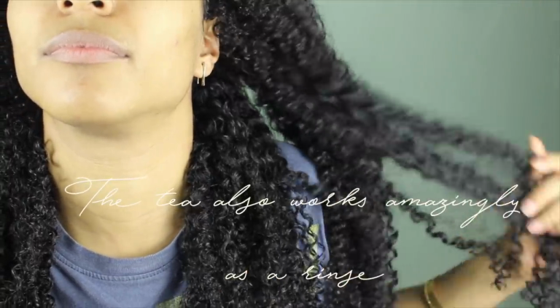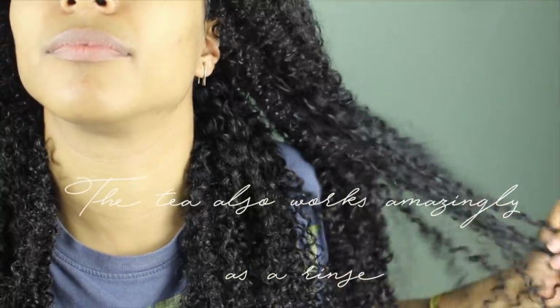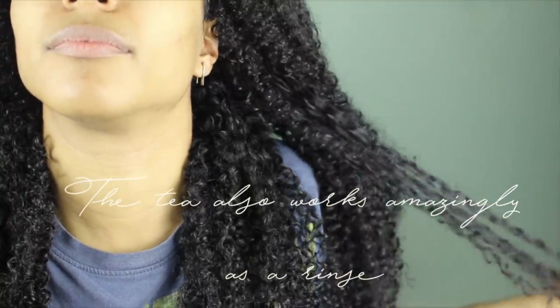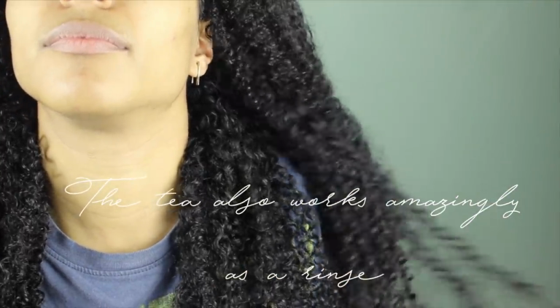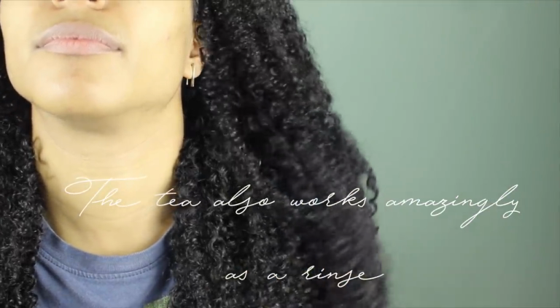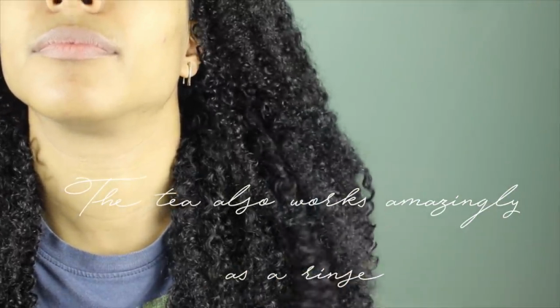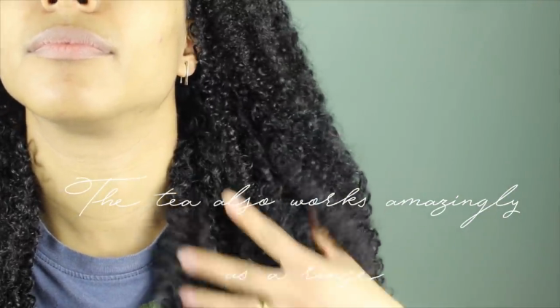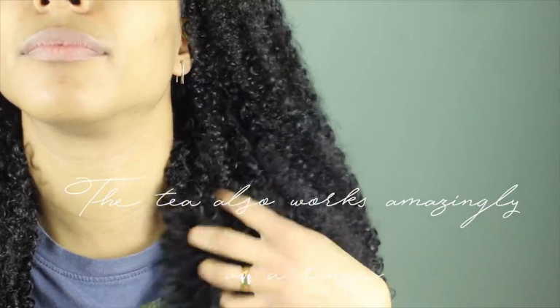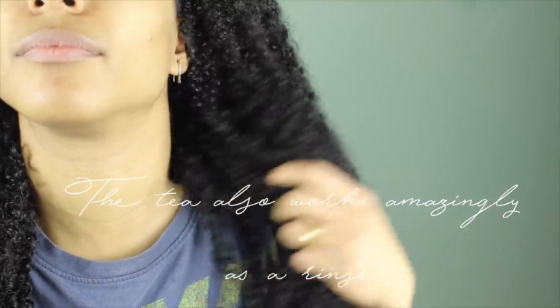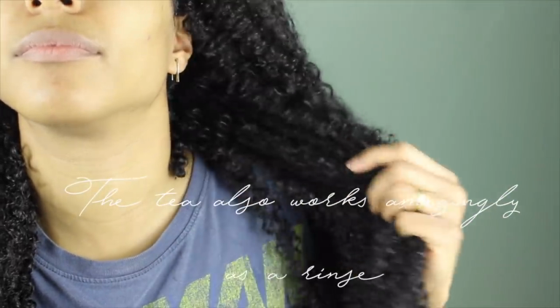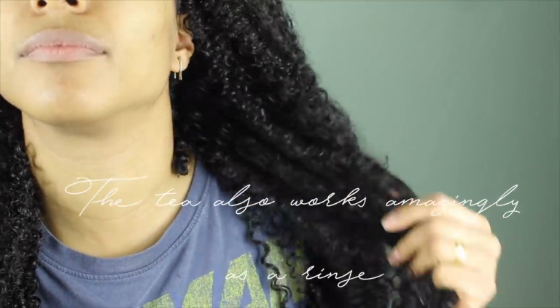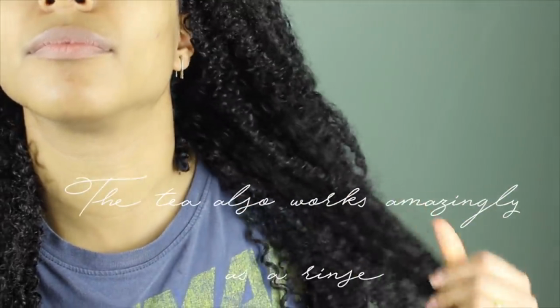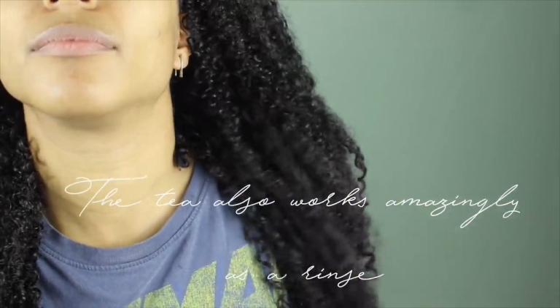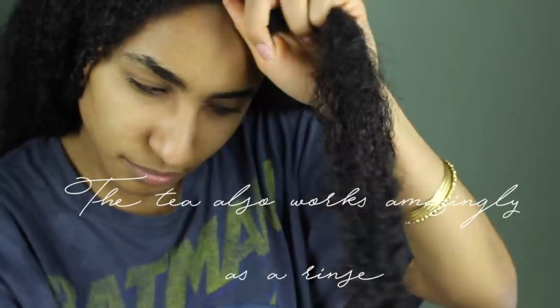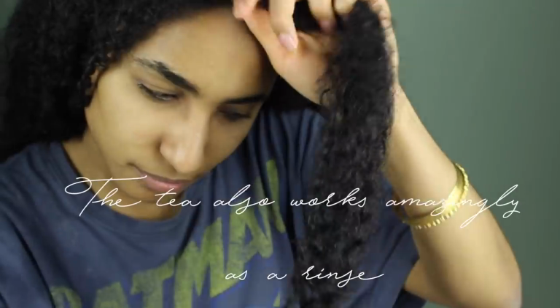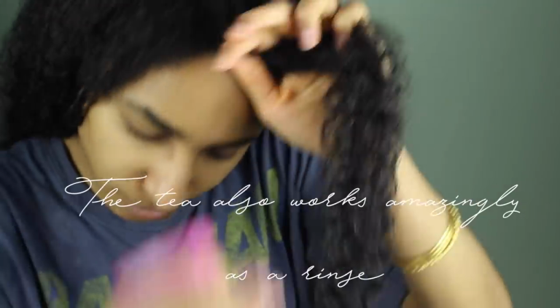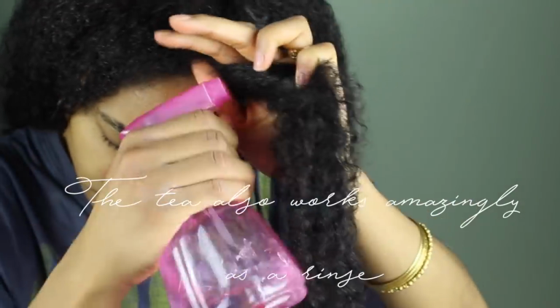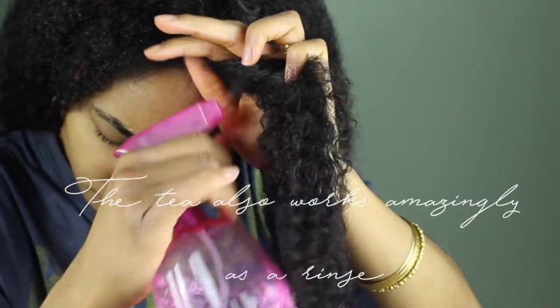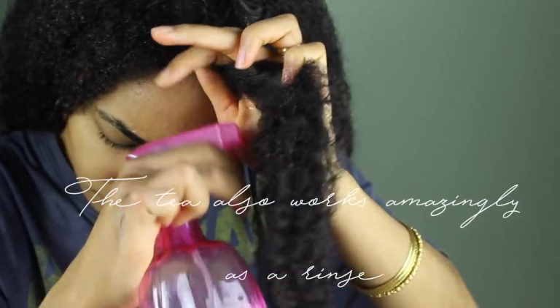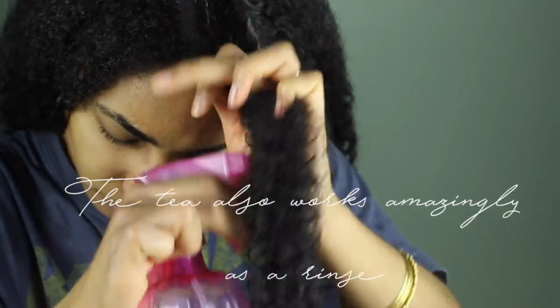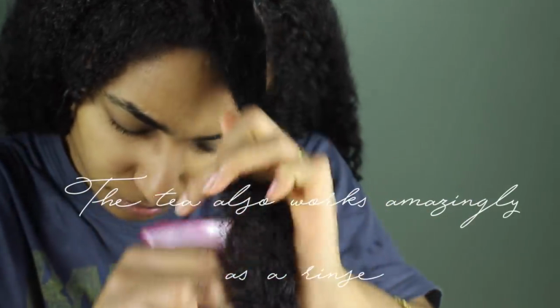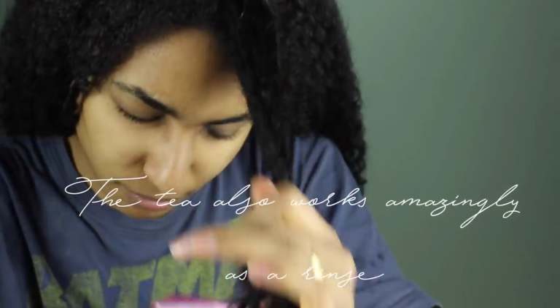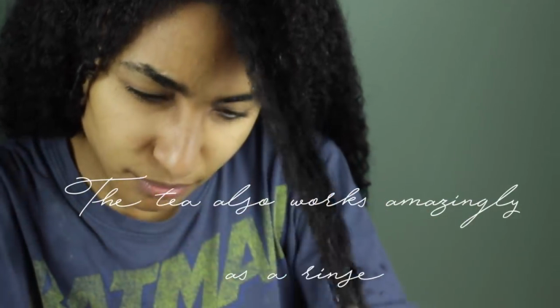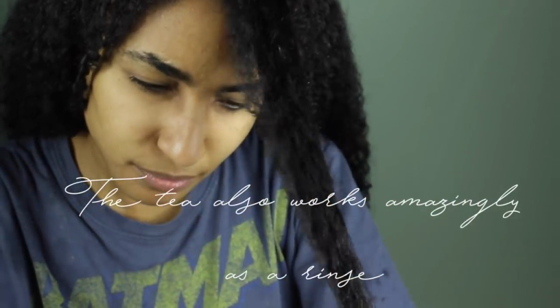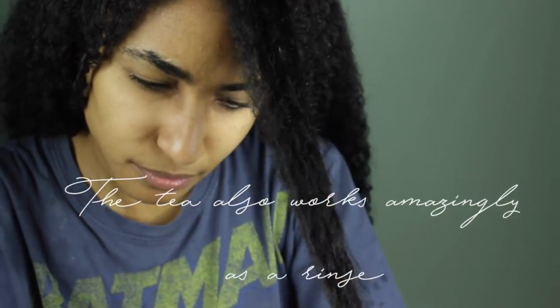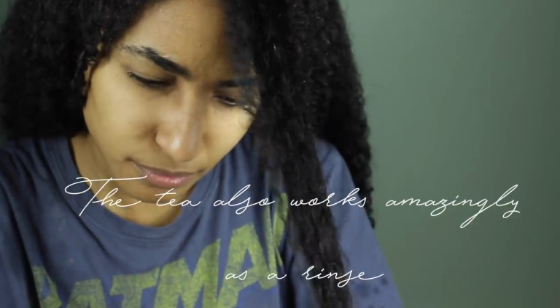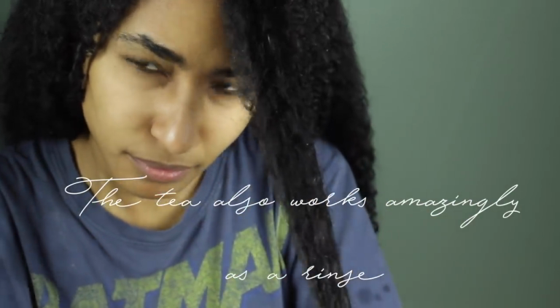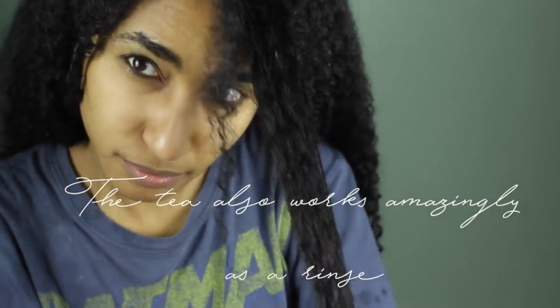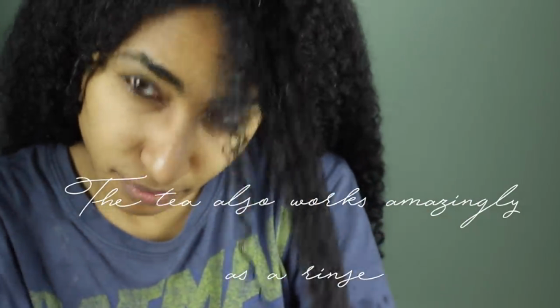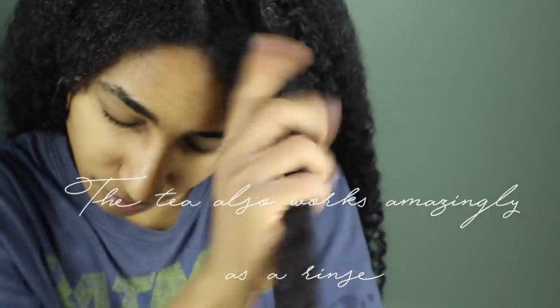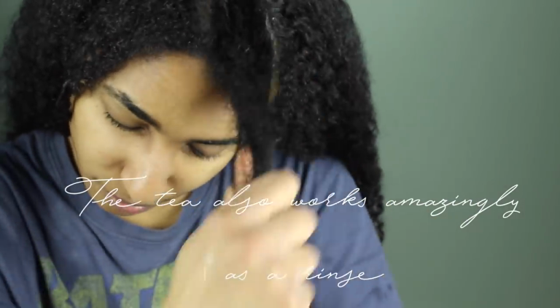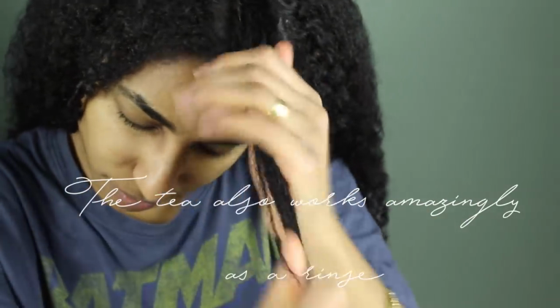My hair feels really, really soft, really, really moisturized. And then once I've moisturized it, I'm going in with the tea.